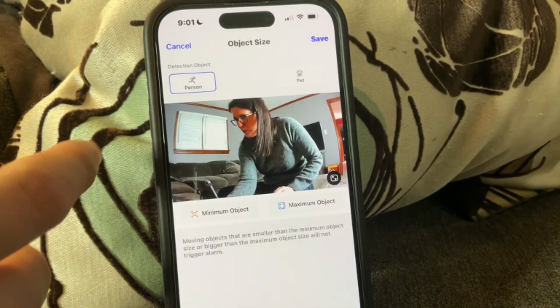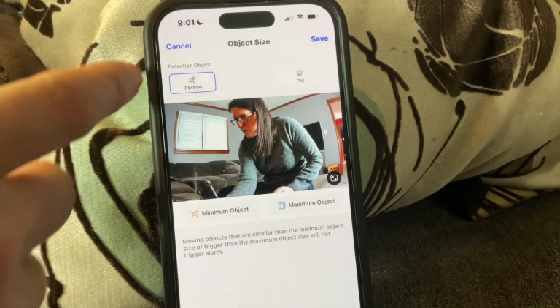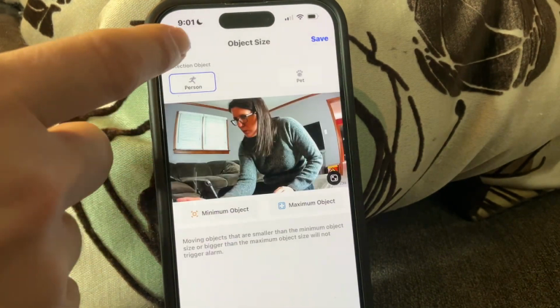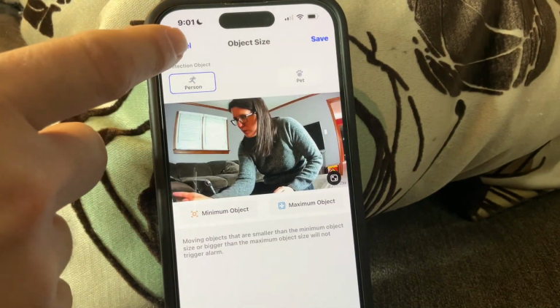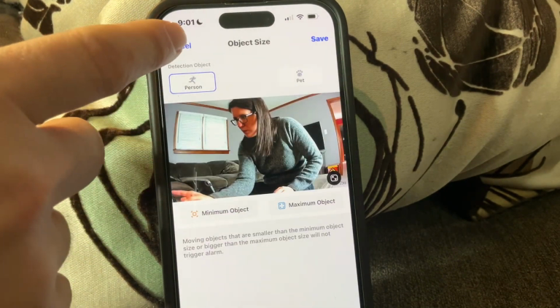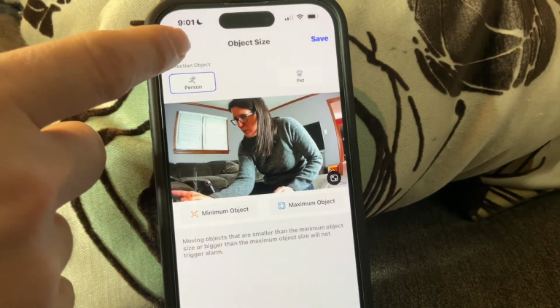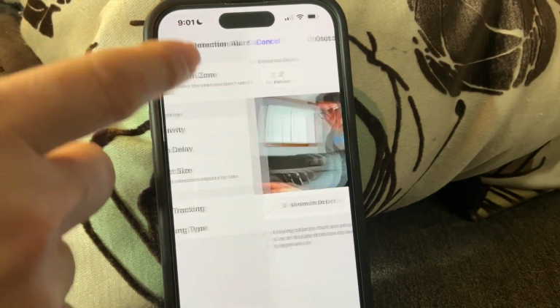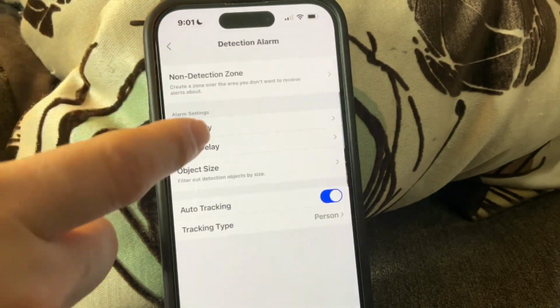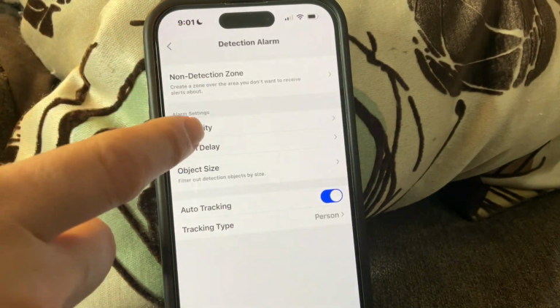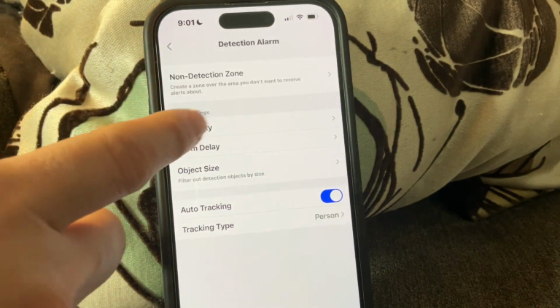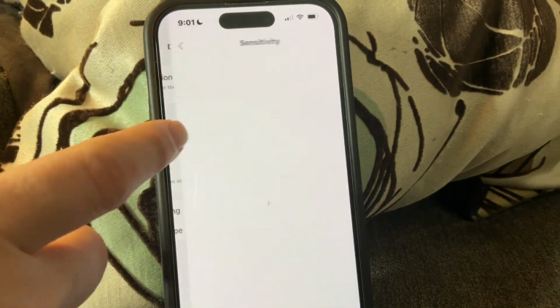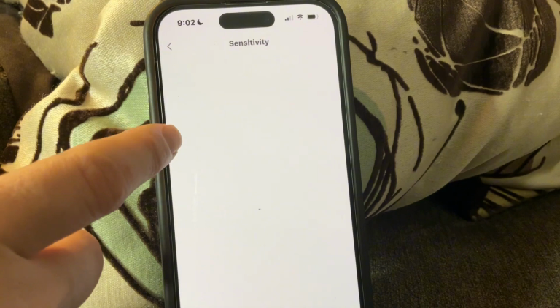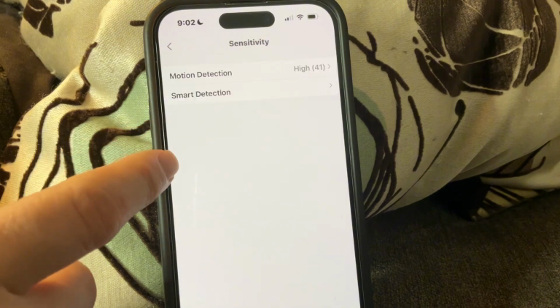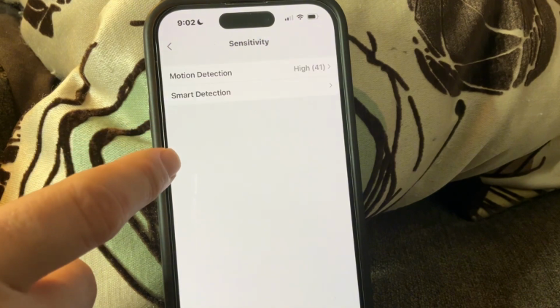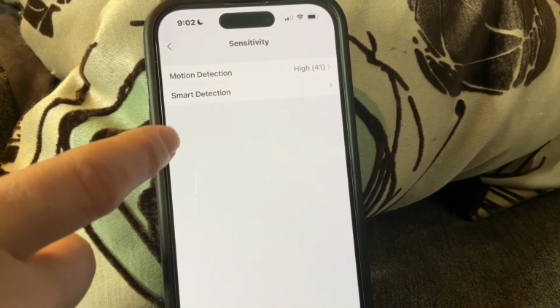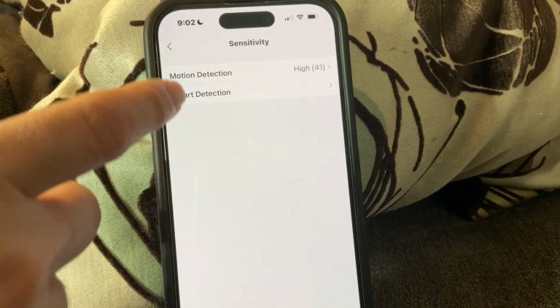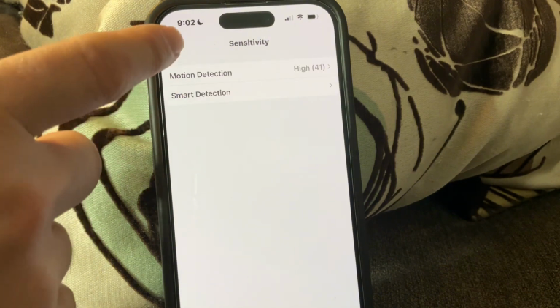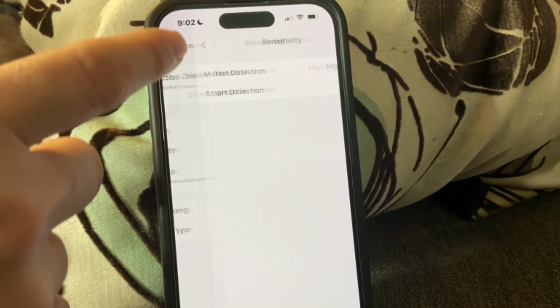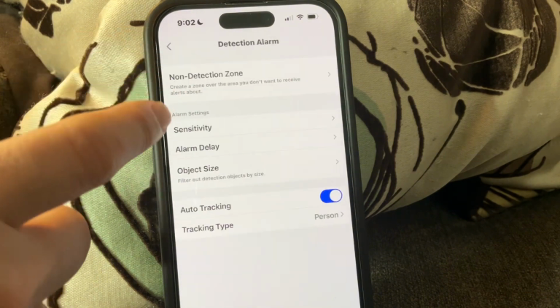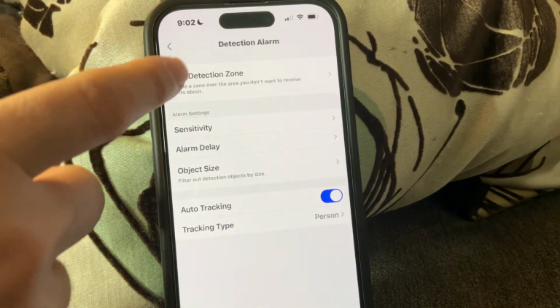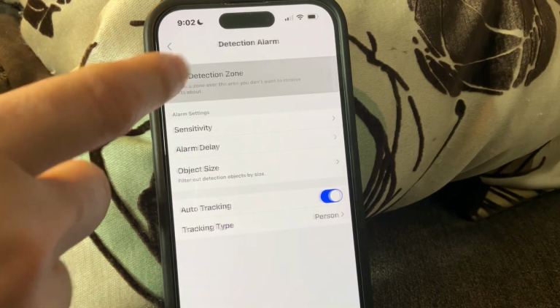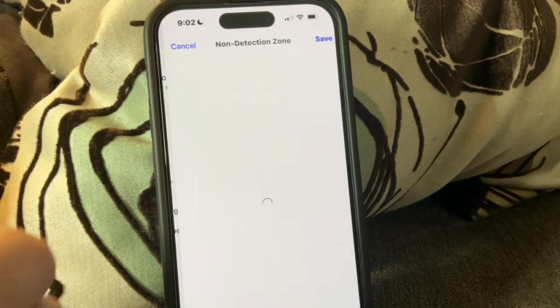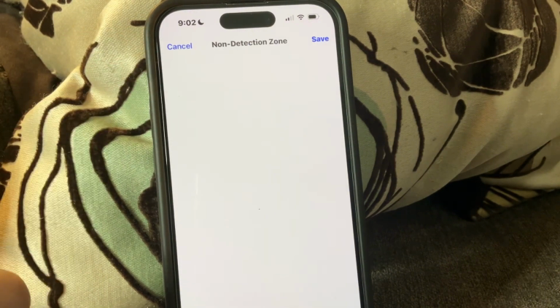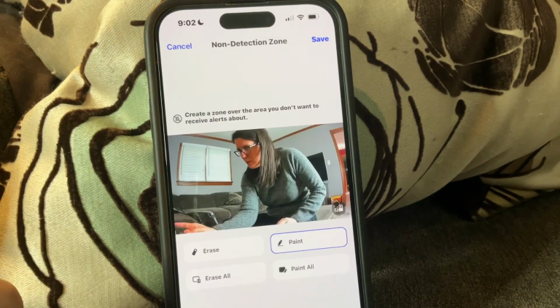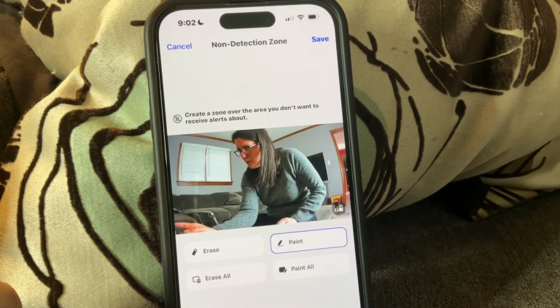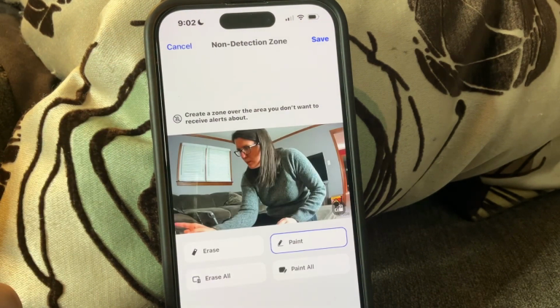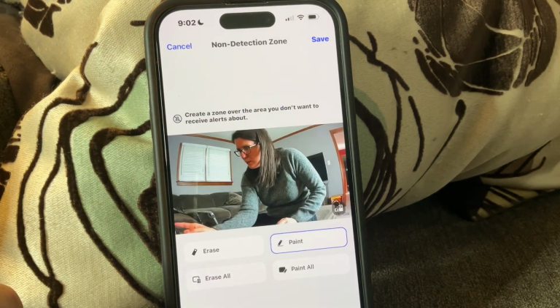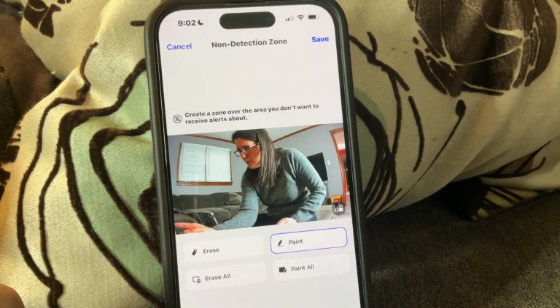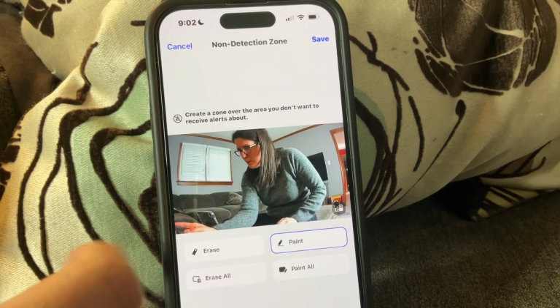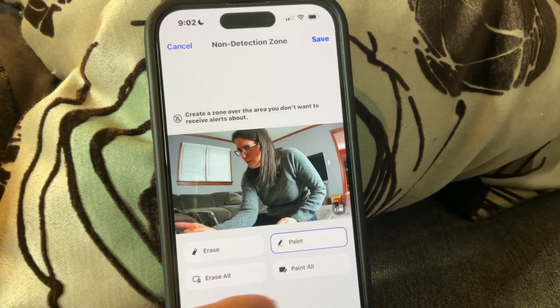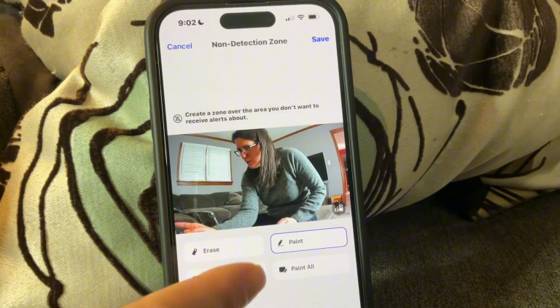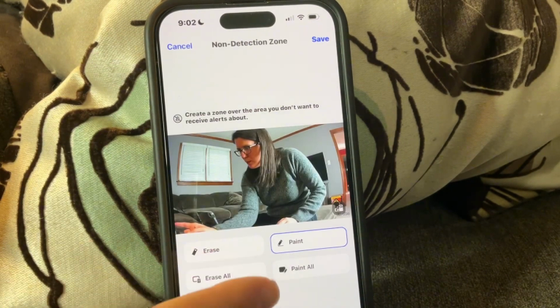Overall, this is a really great camera for the price. I love that you can pan it around the room and tilt it up and down. Plus, you can talk through it and it sounds realistic.